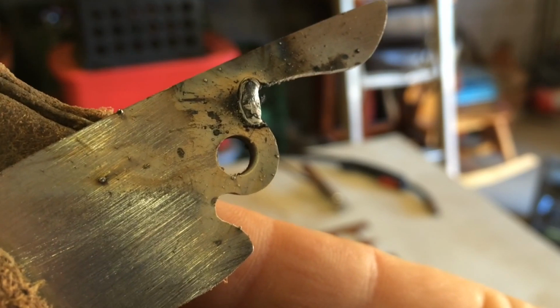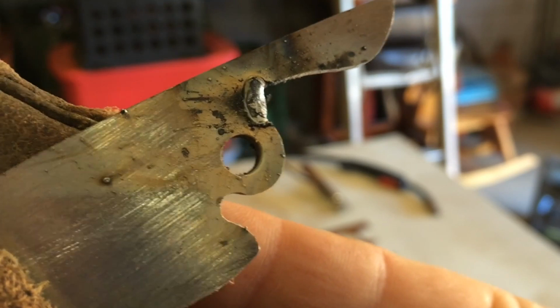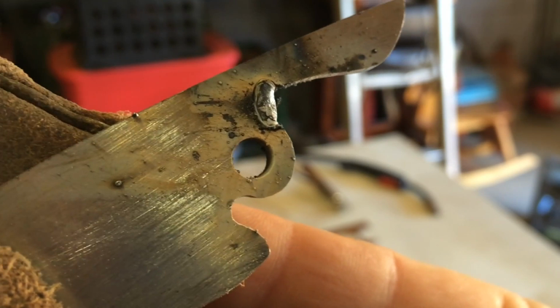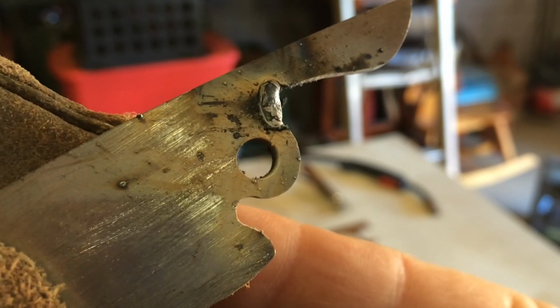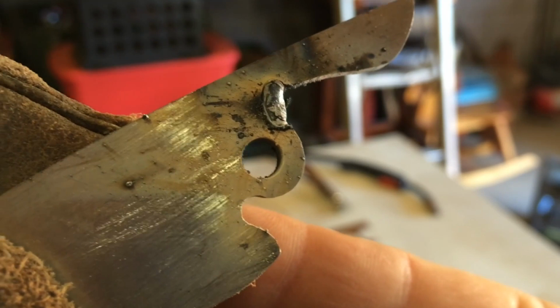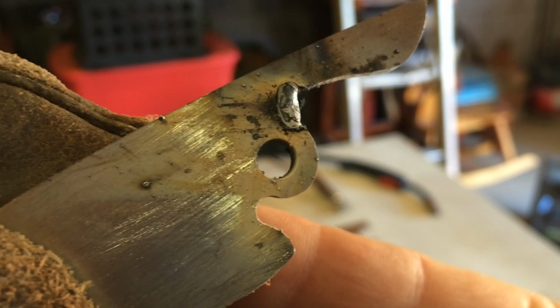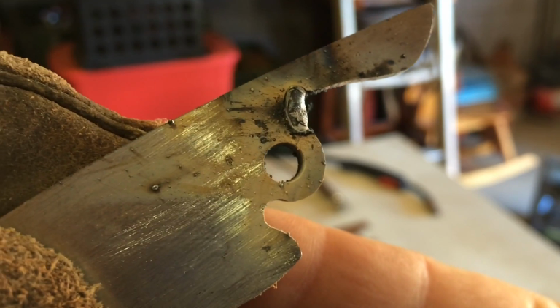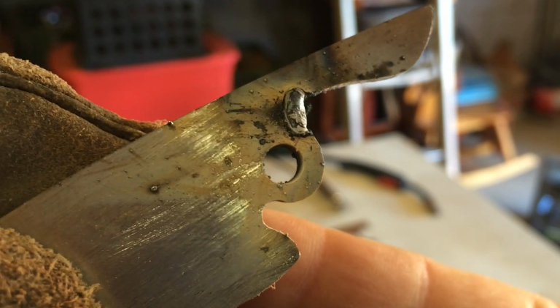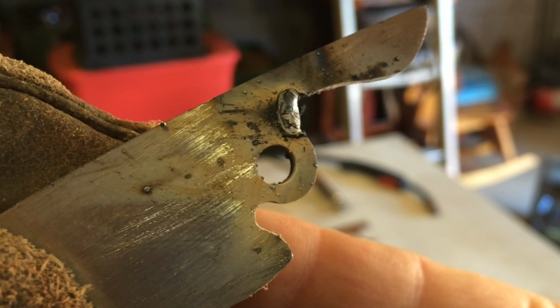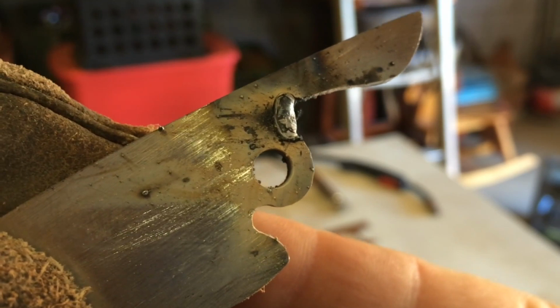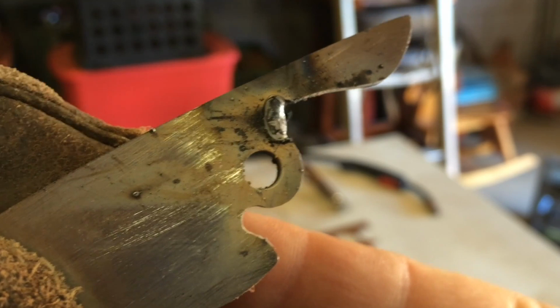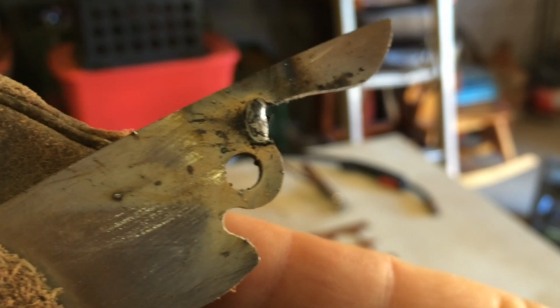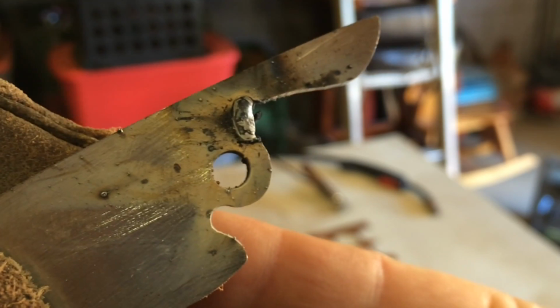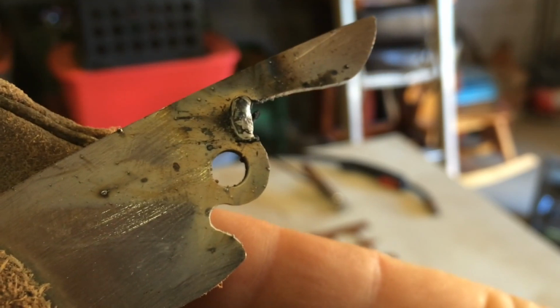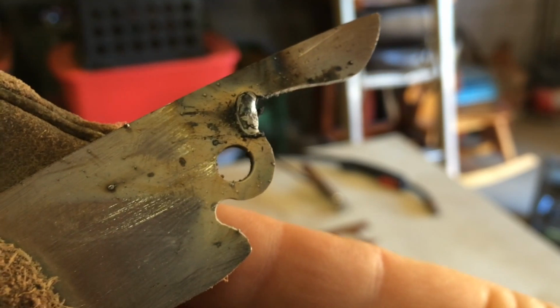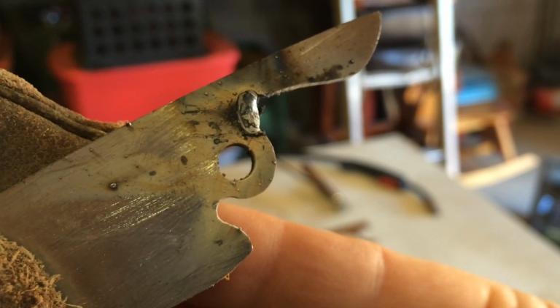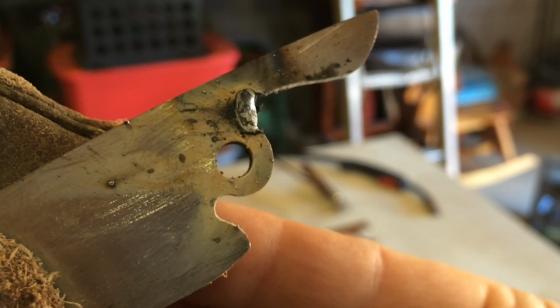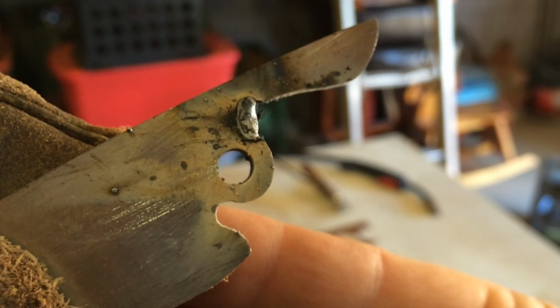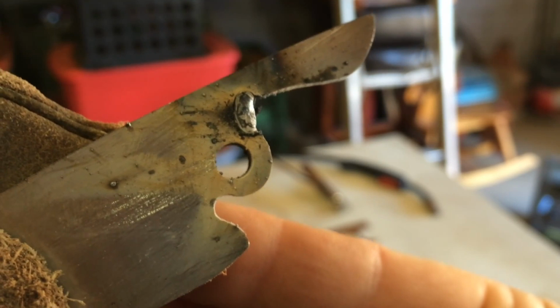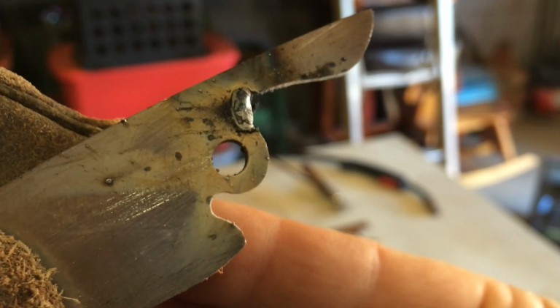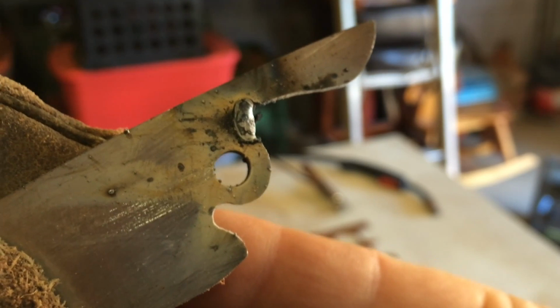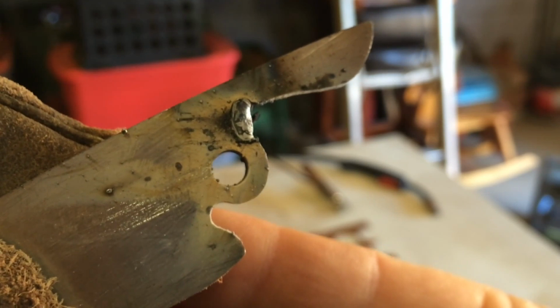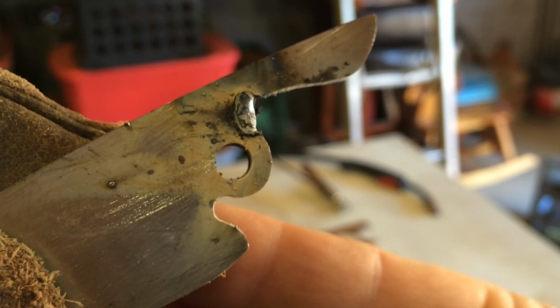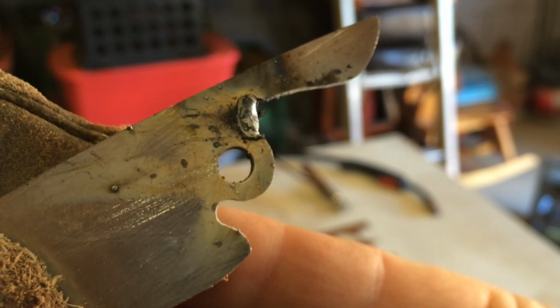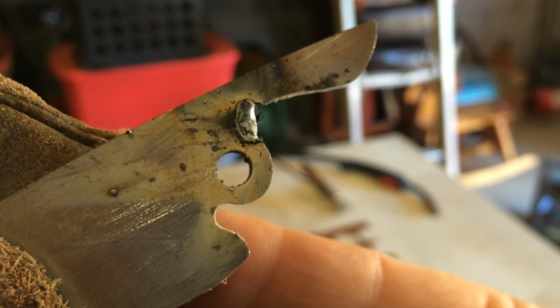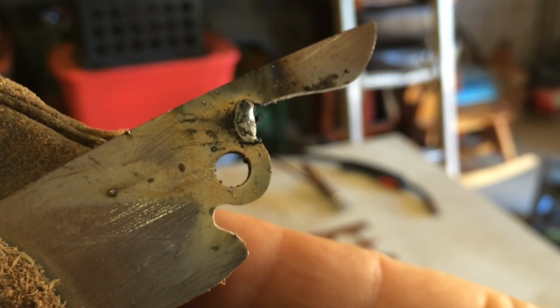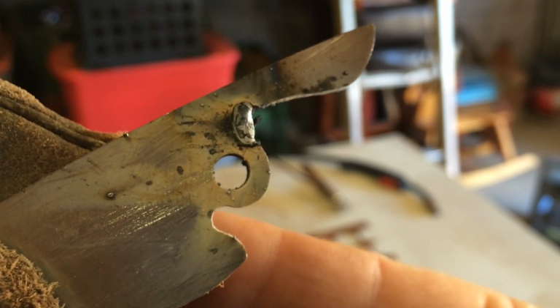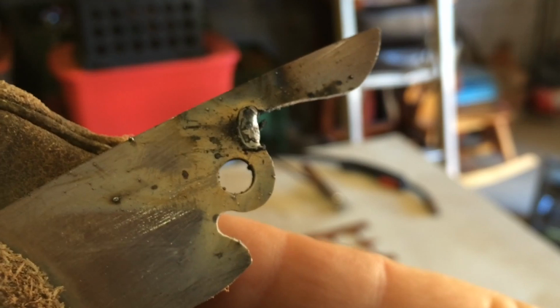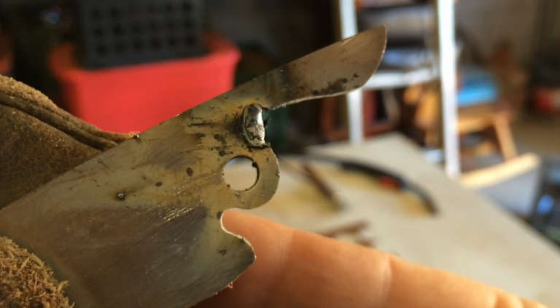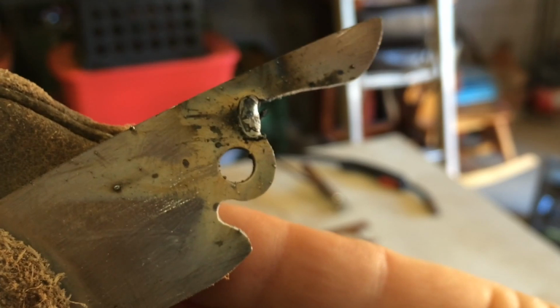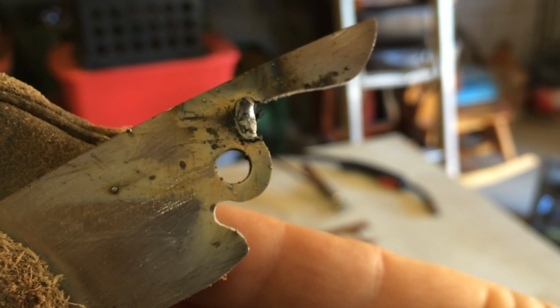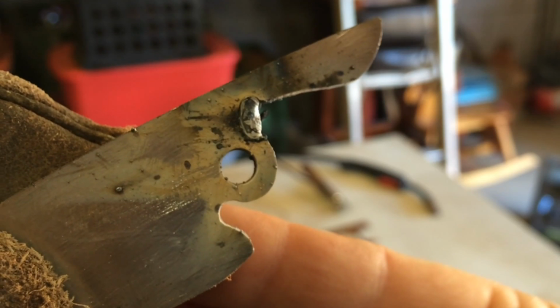That's the fill right there — I'll grind it down. It should be good. Hopefully it doesn't mess with the heat treat, and then I can have my stop exactly where I need it.